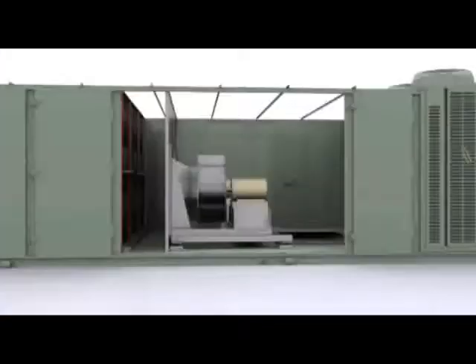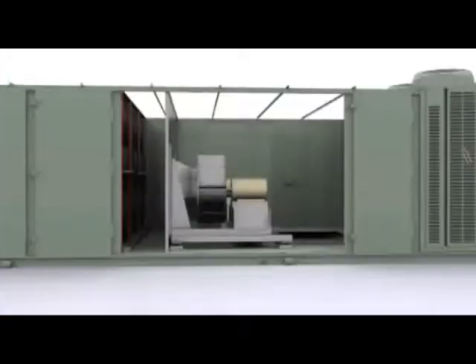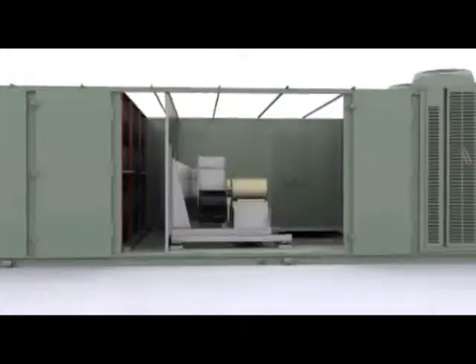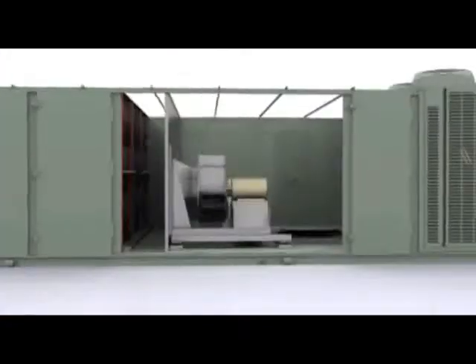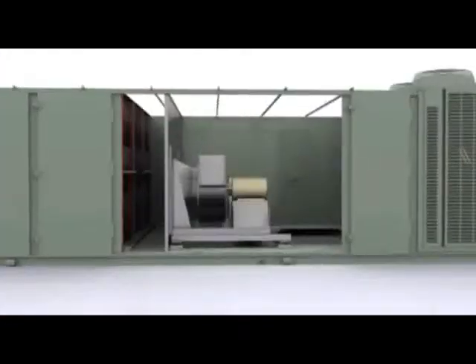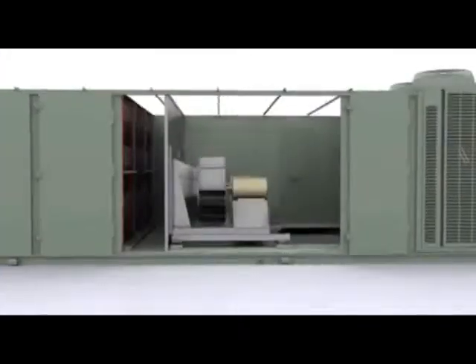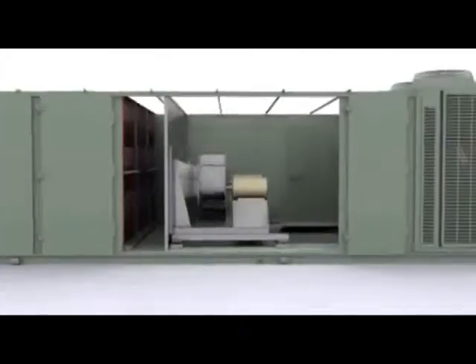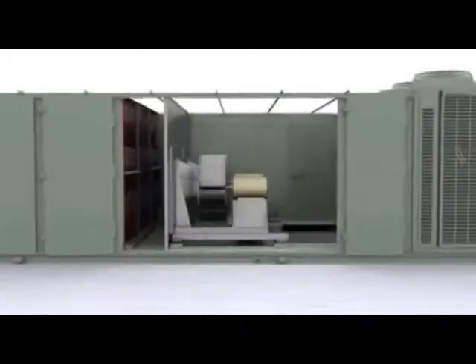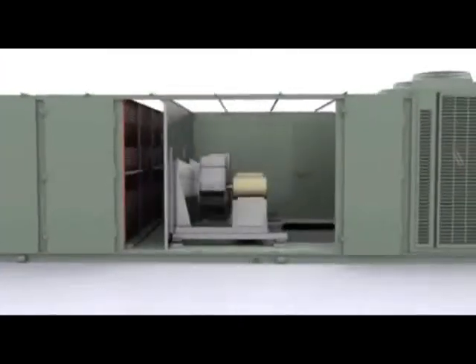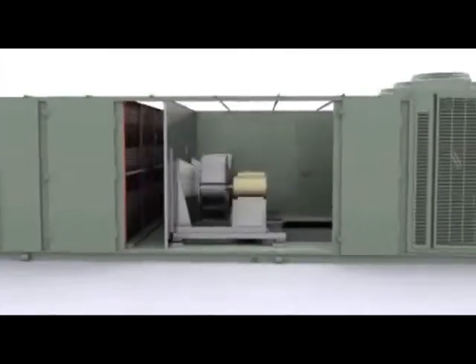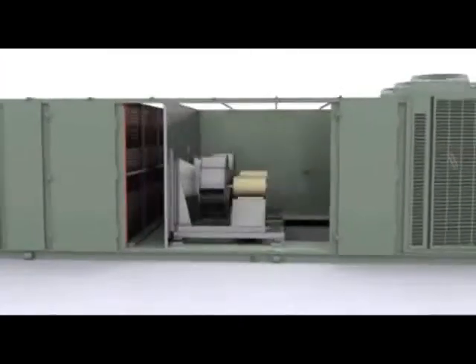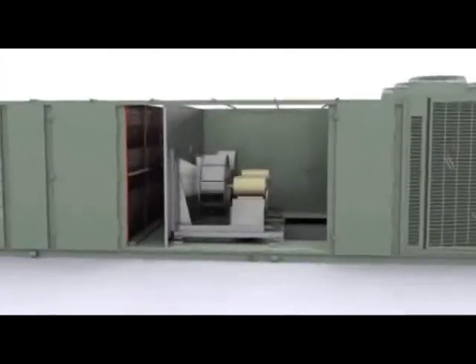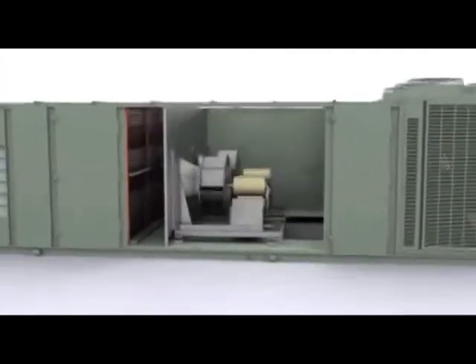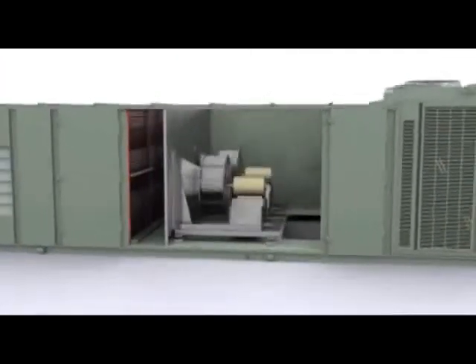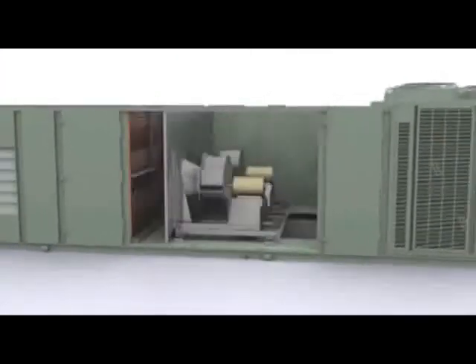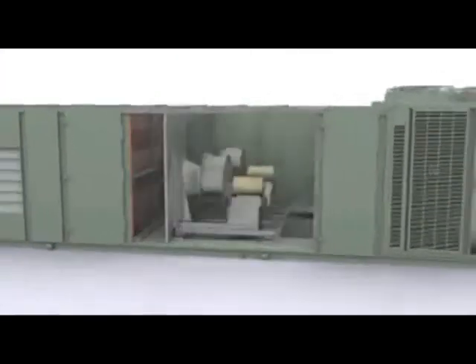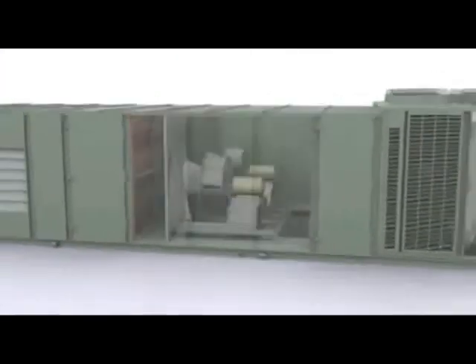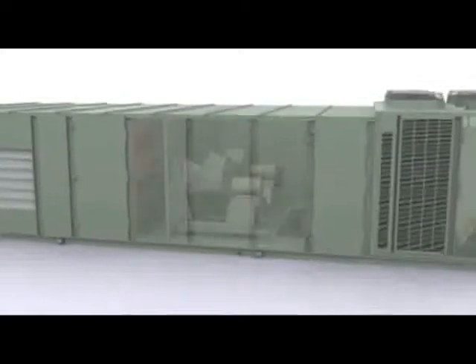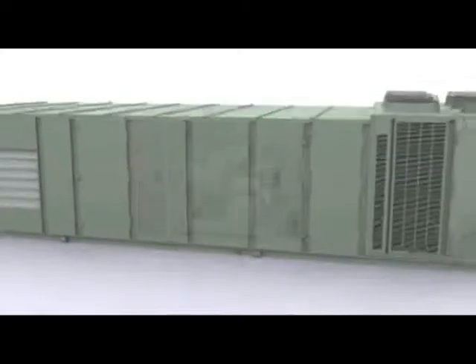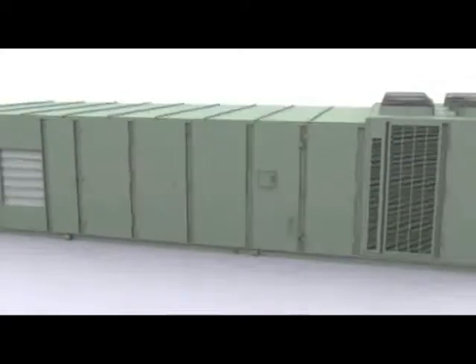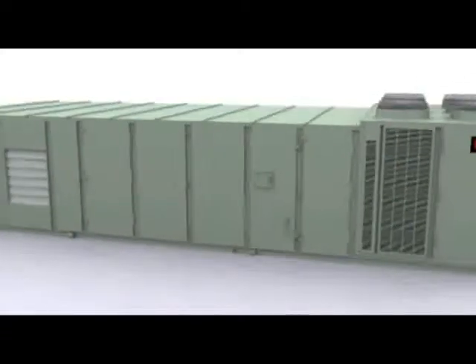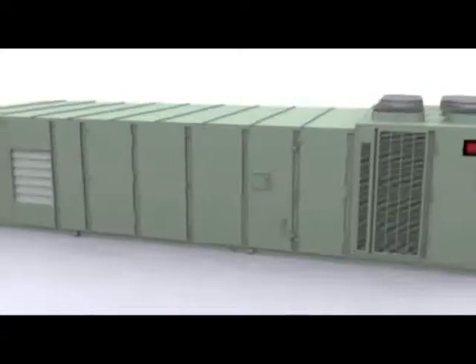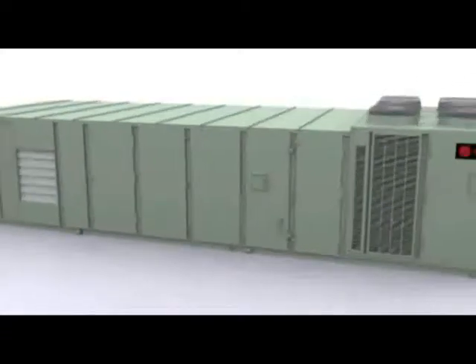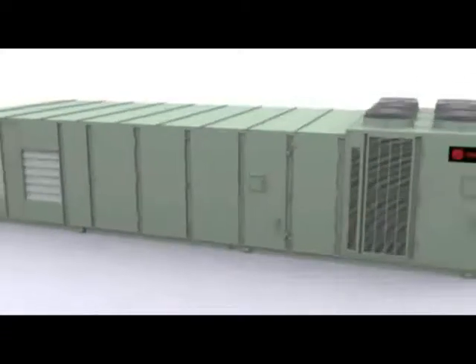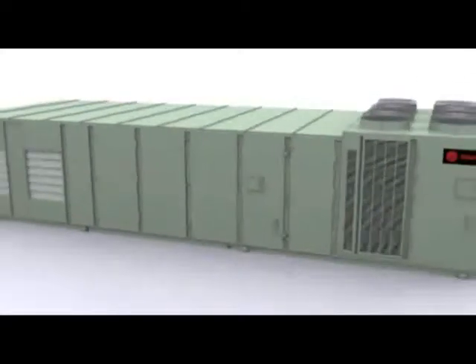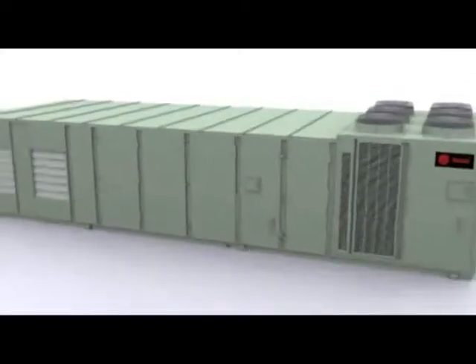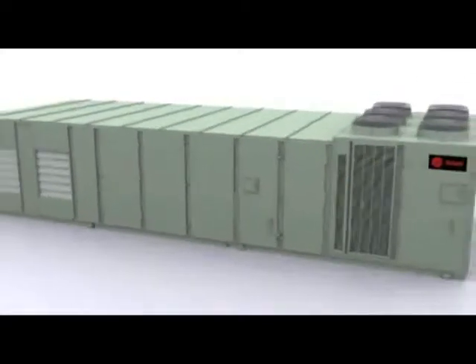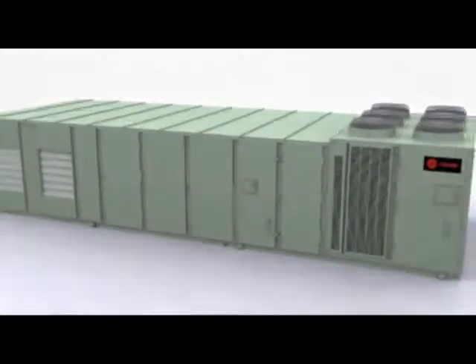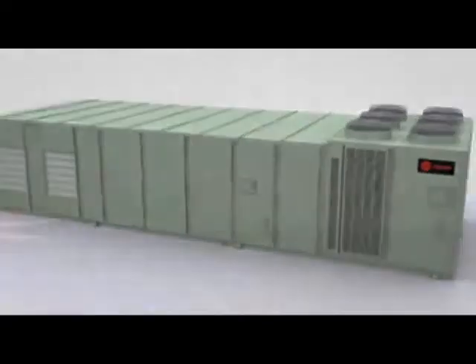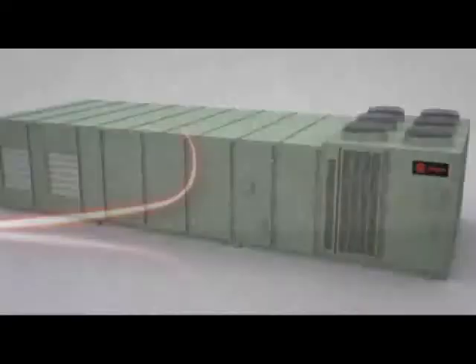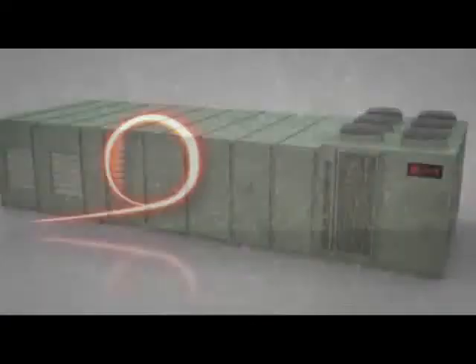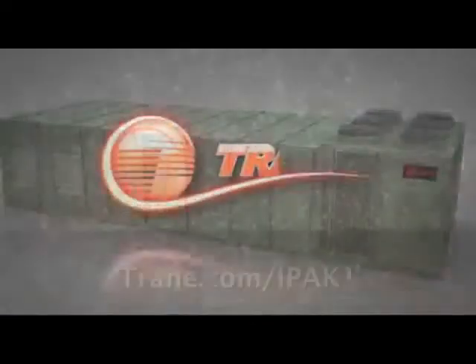Trane IntelliPak rooftop units: industry-leading efficiency, low cost of ownership, and built to last.